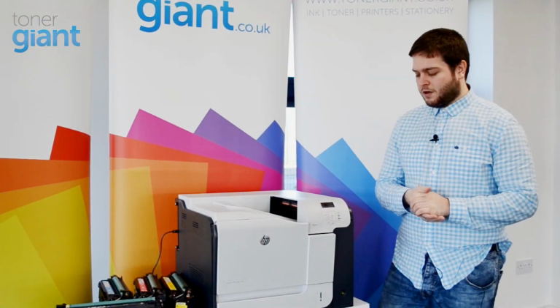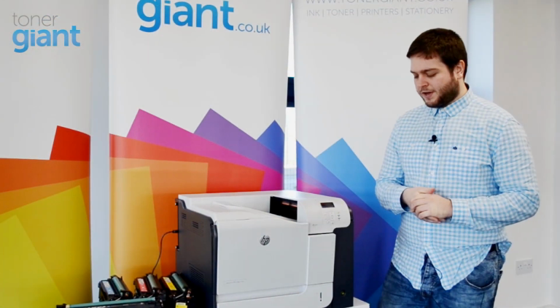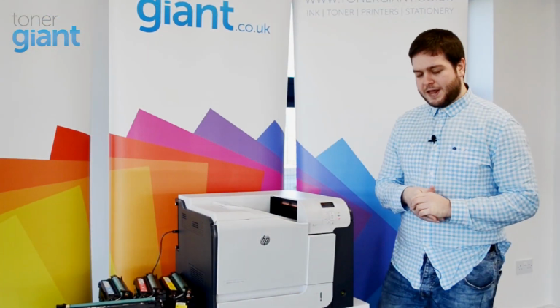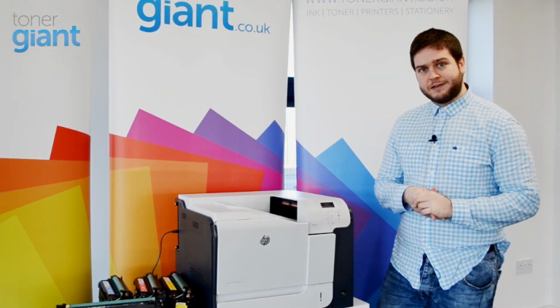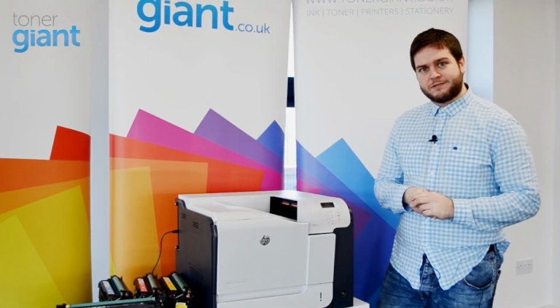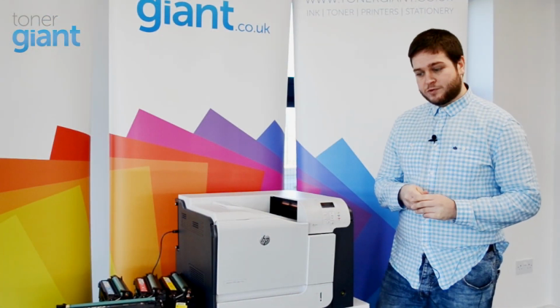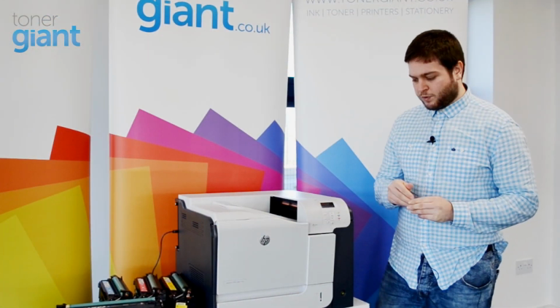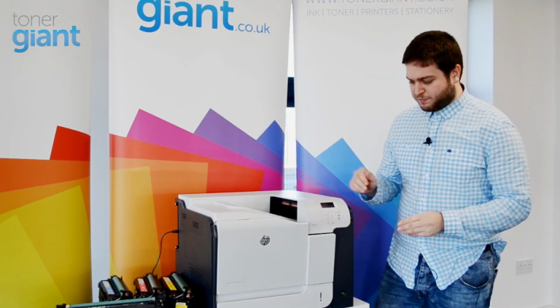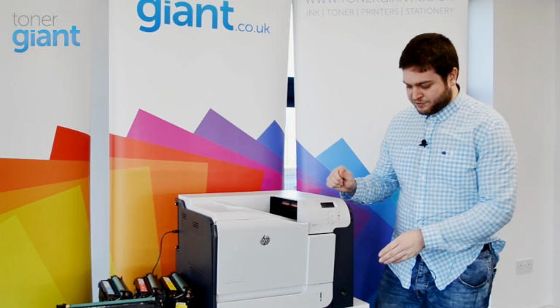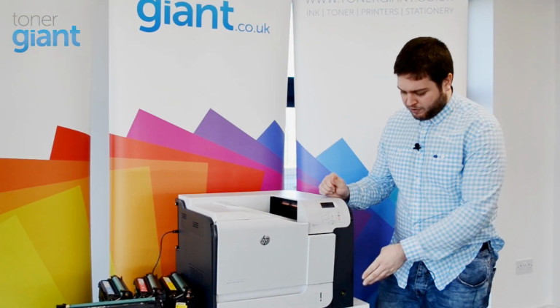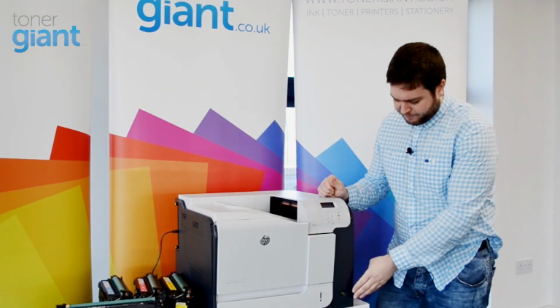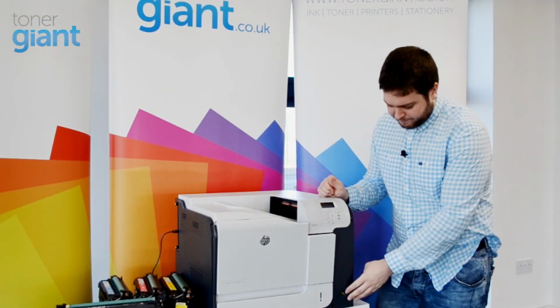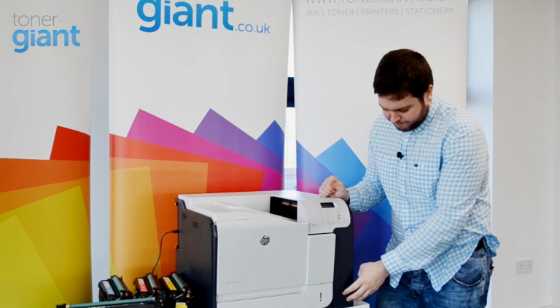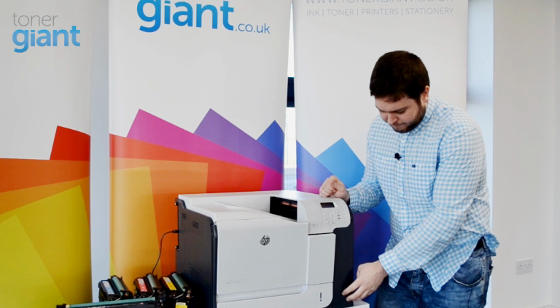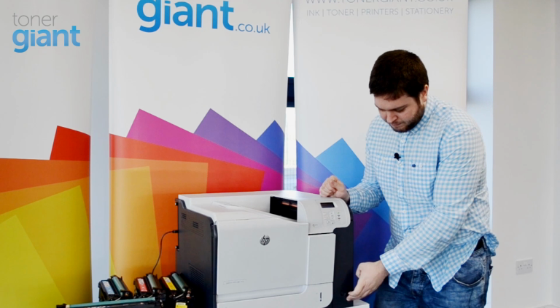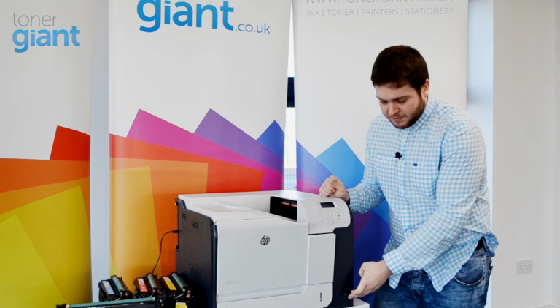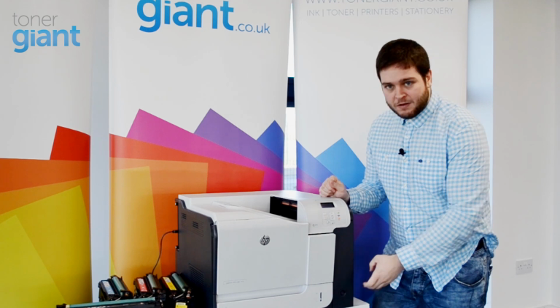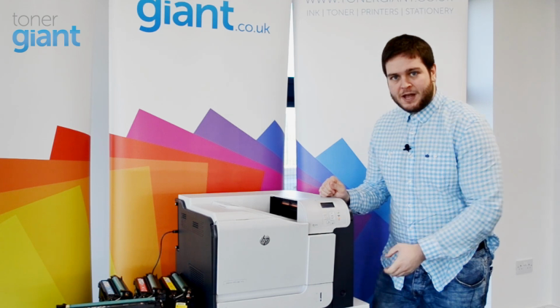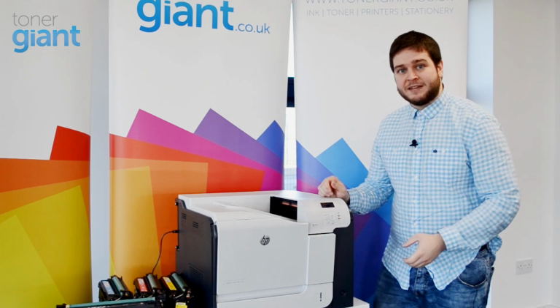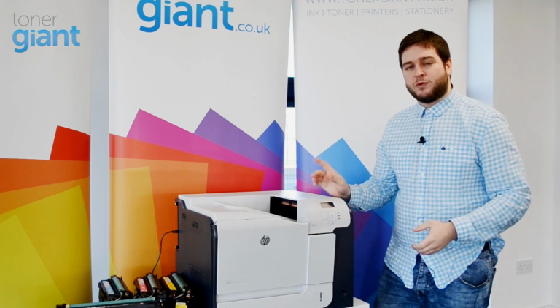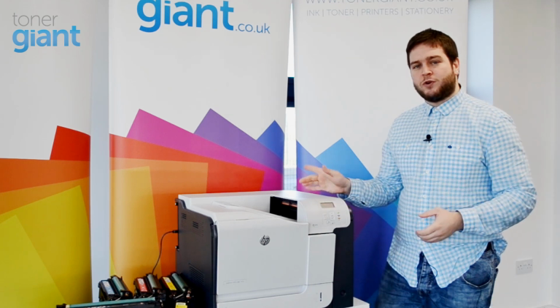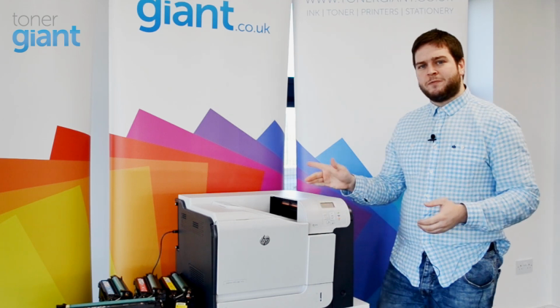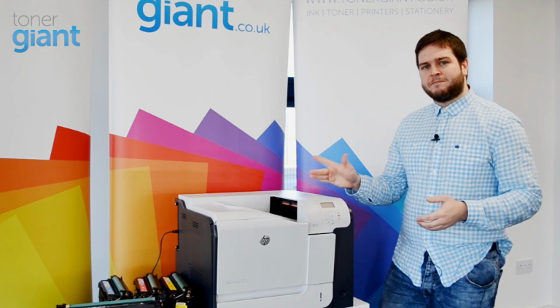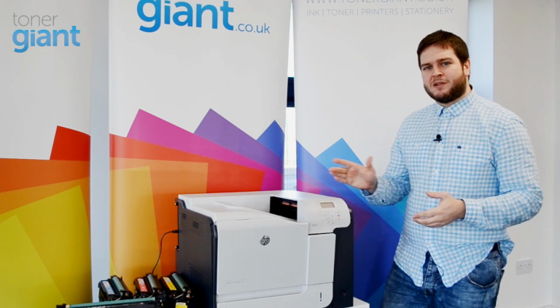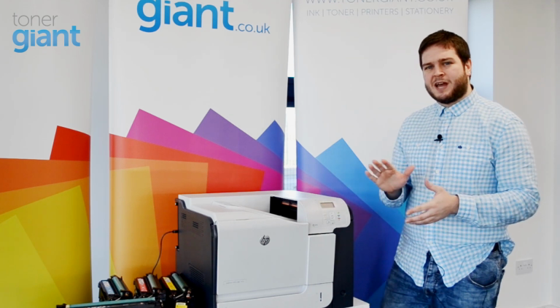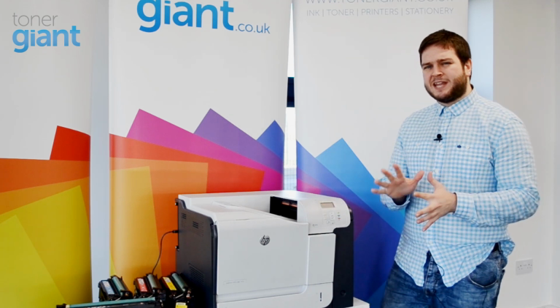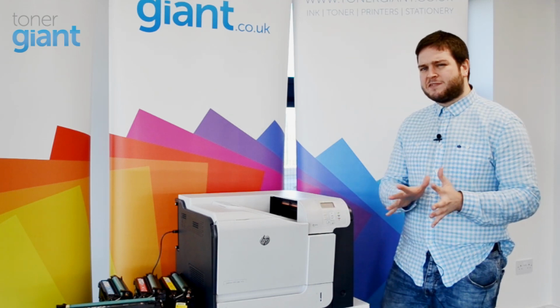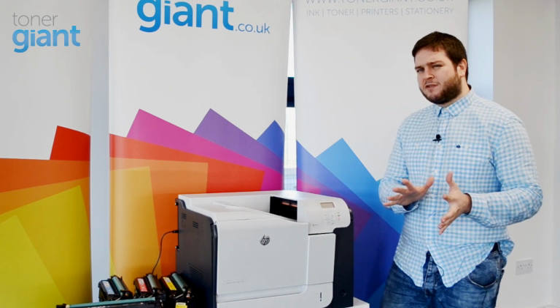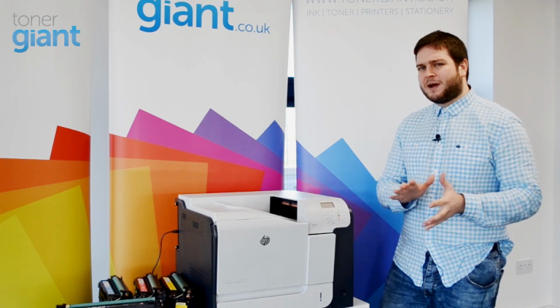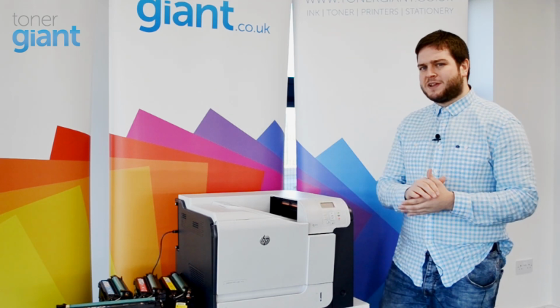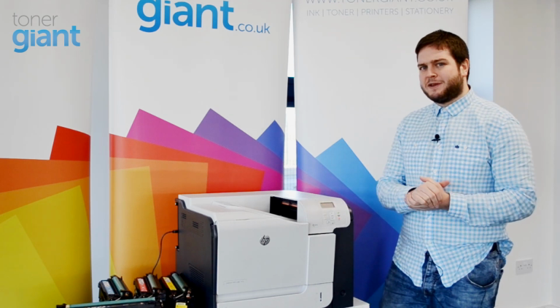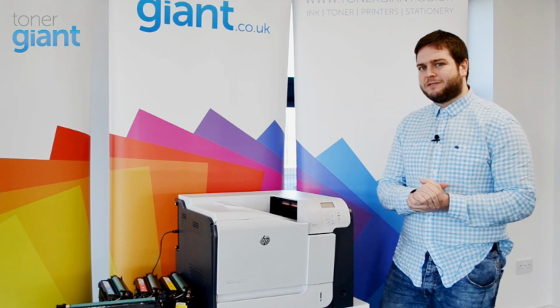Next, switch your printer off at the wall and leave this for about 10 minutes.